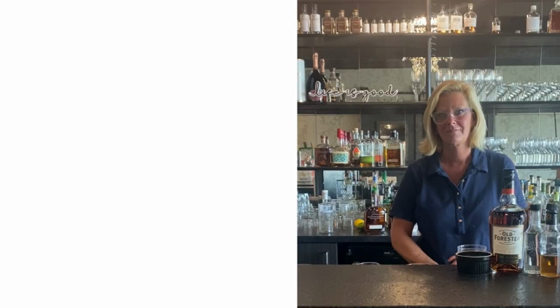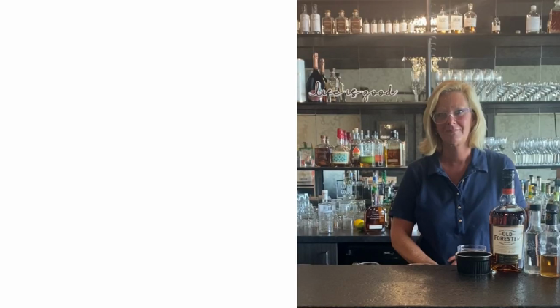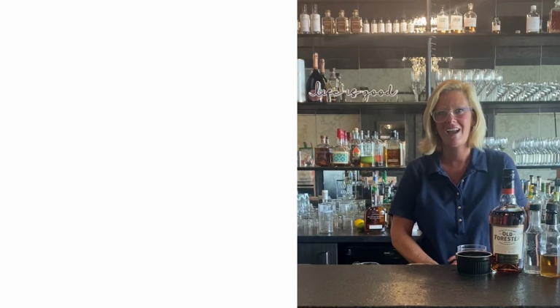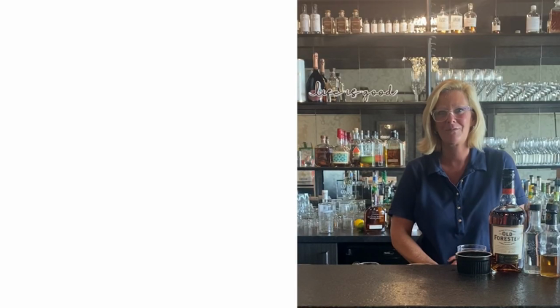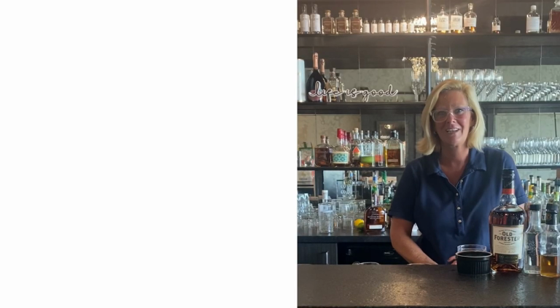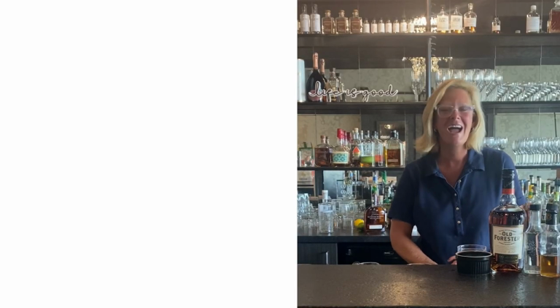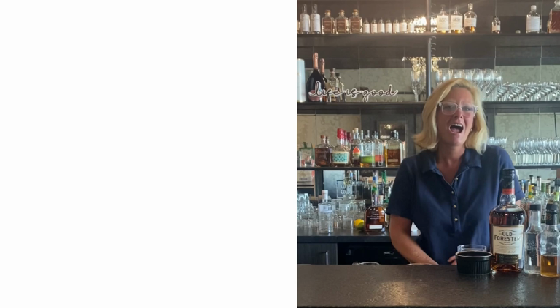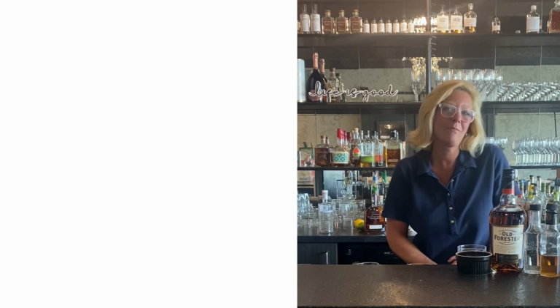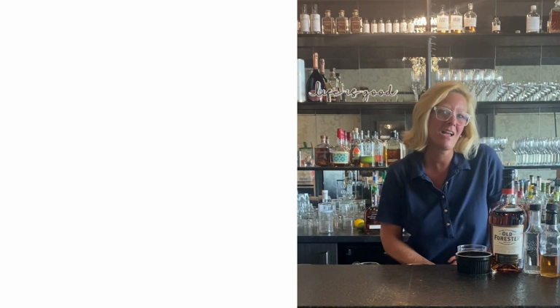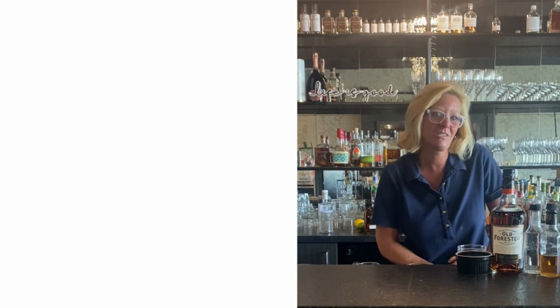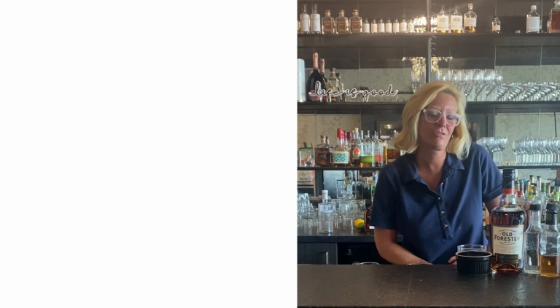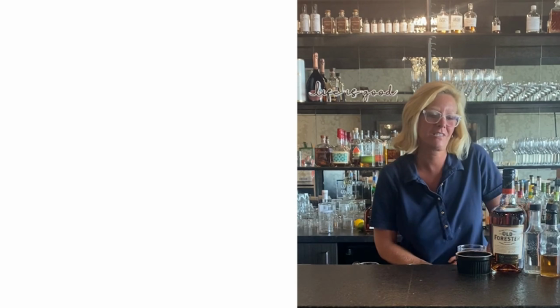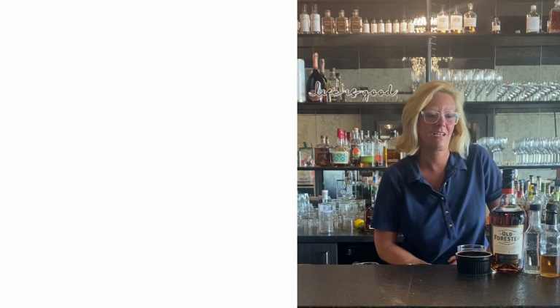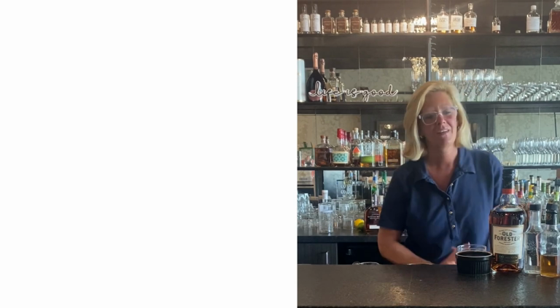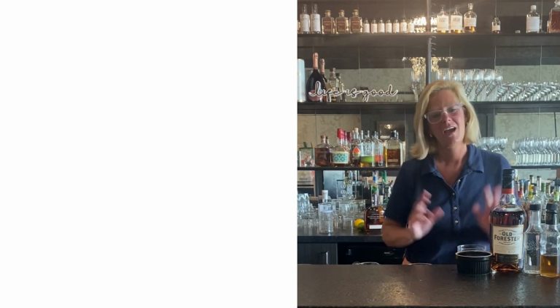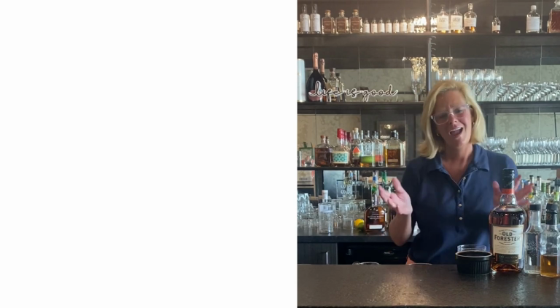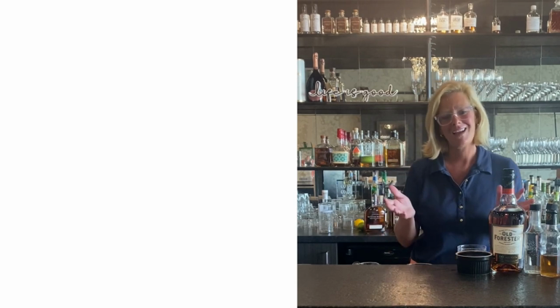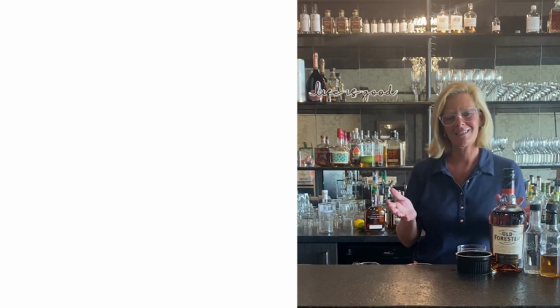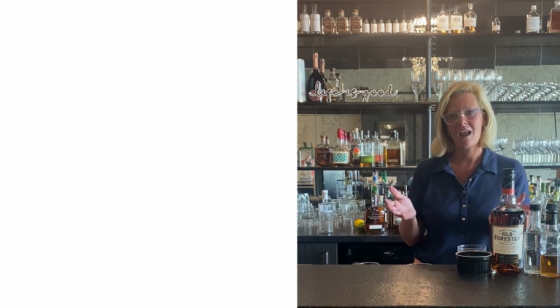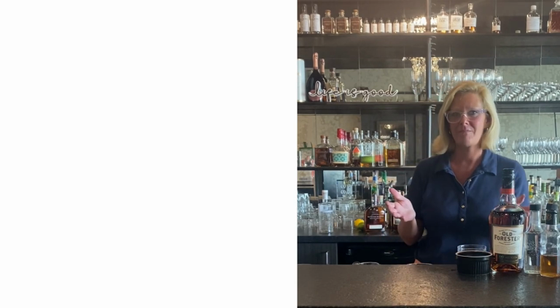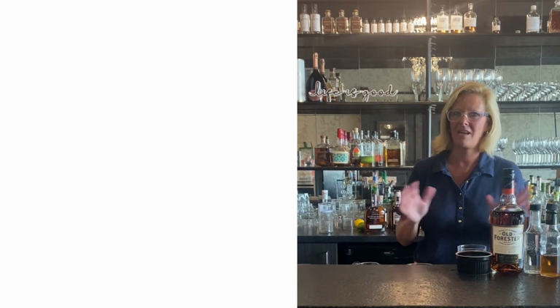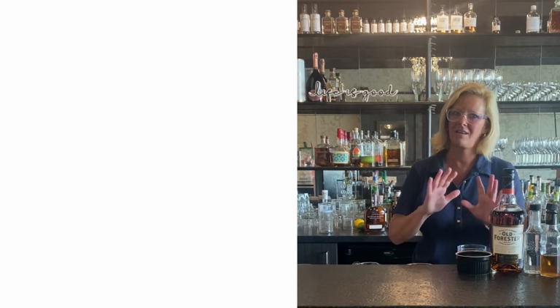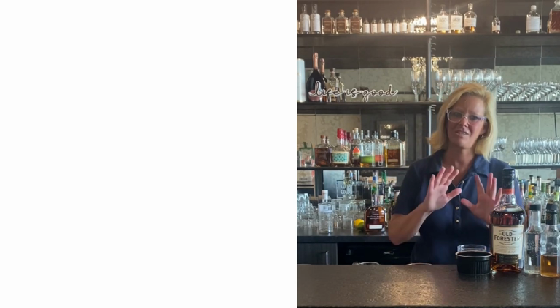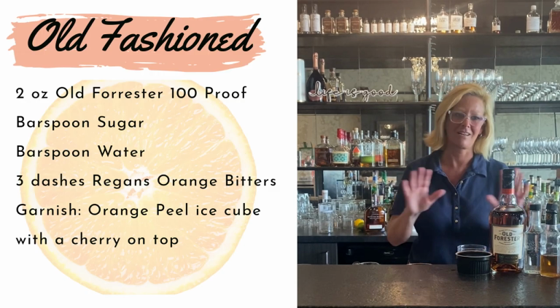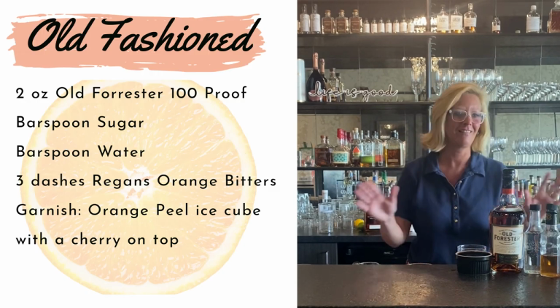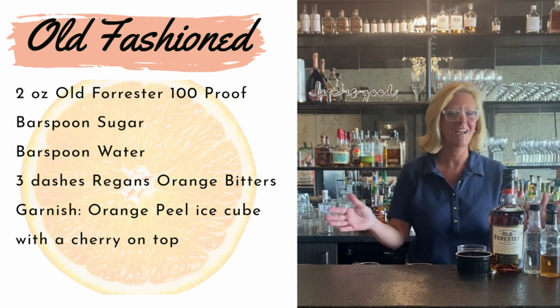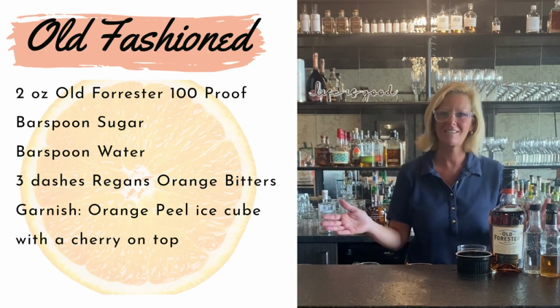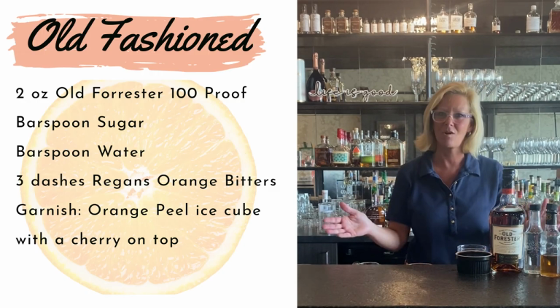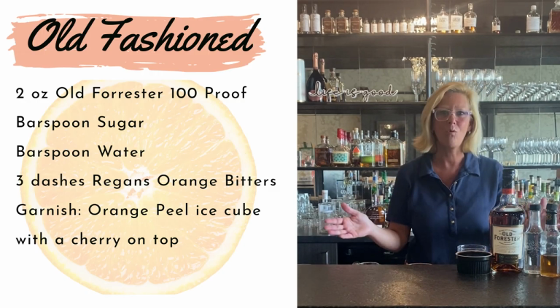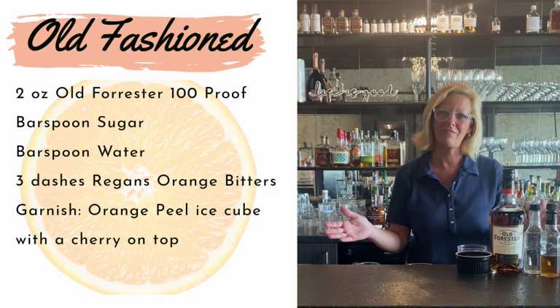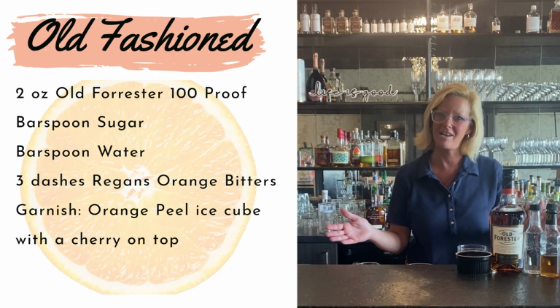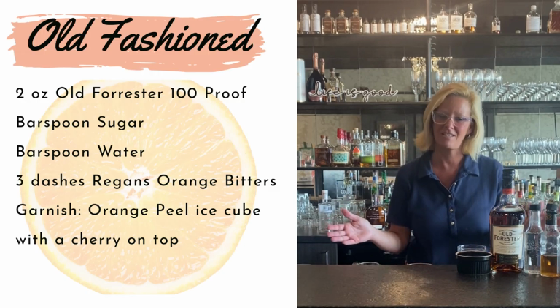Hi everyone, I'm Cocktail Christy and today I'm making just a classic old-fashioned.